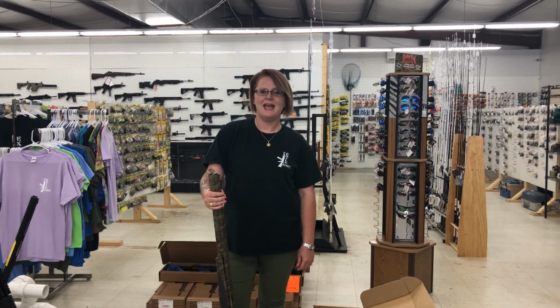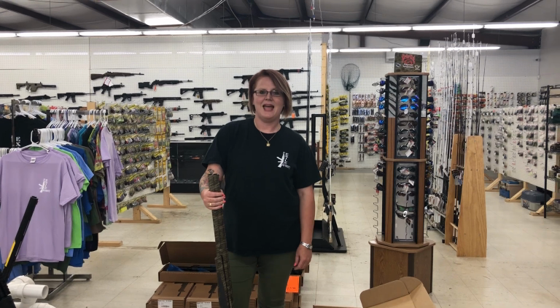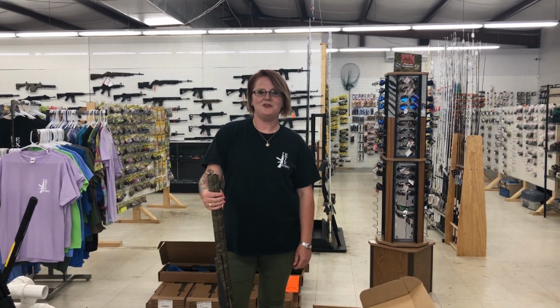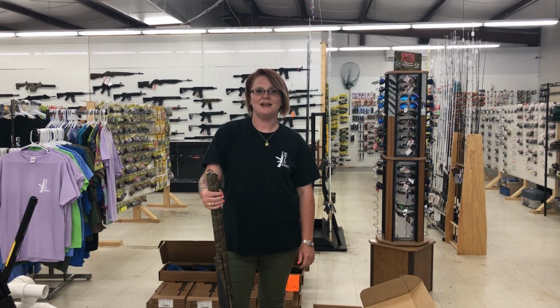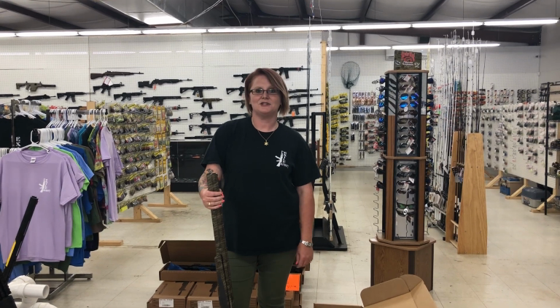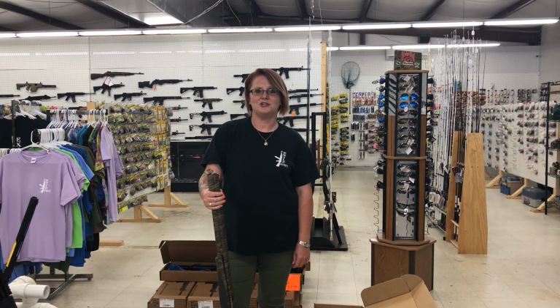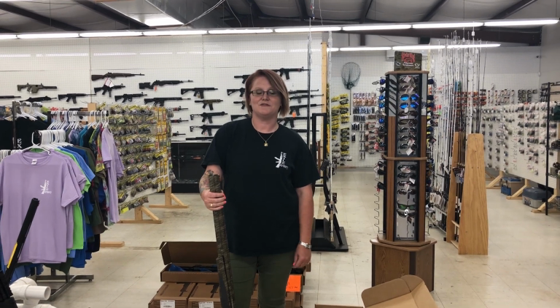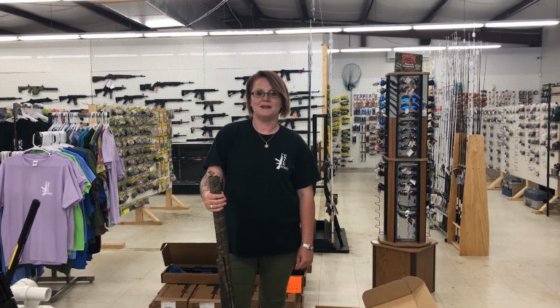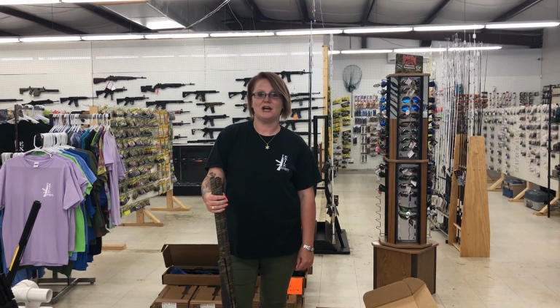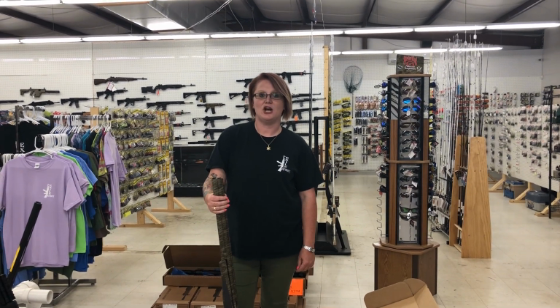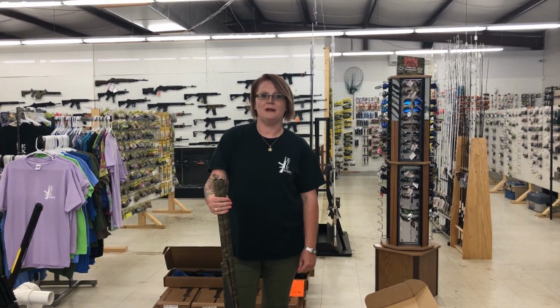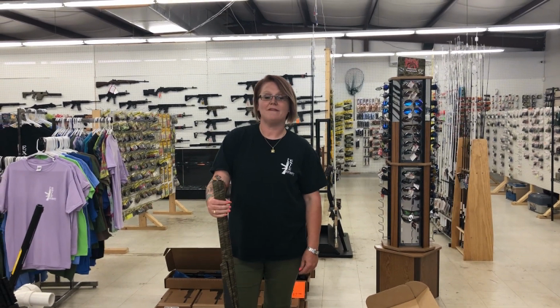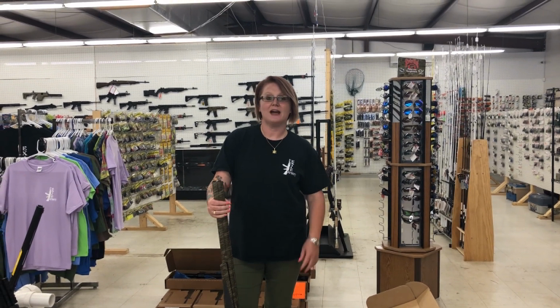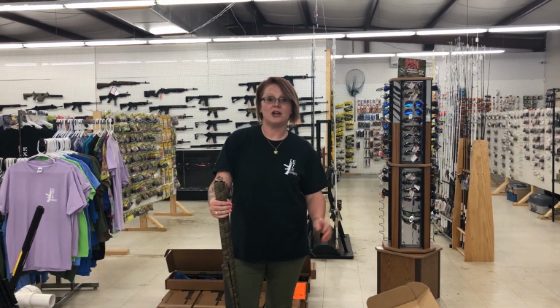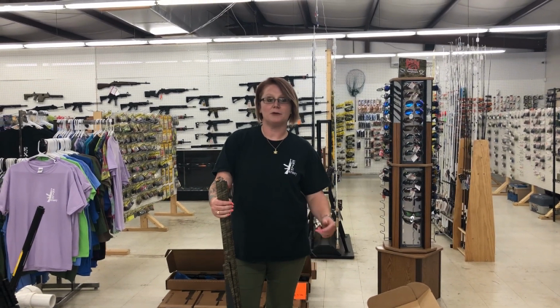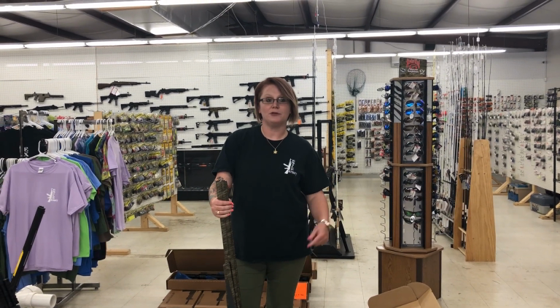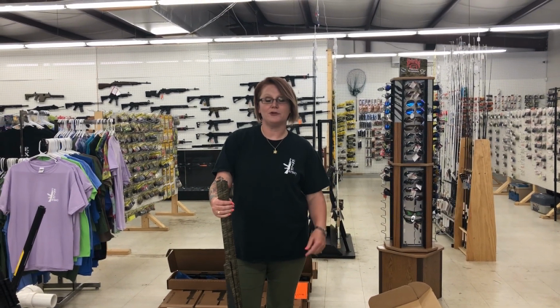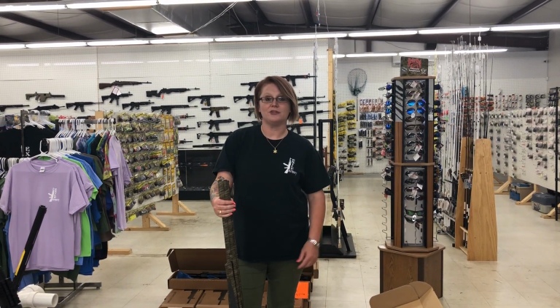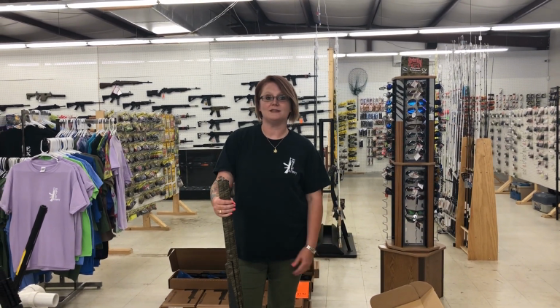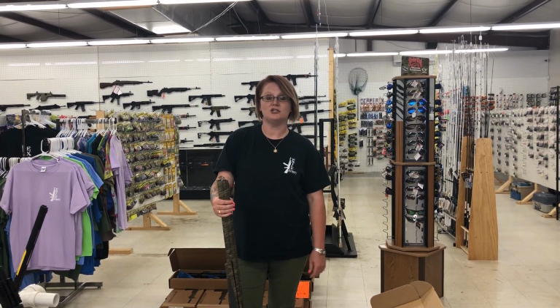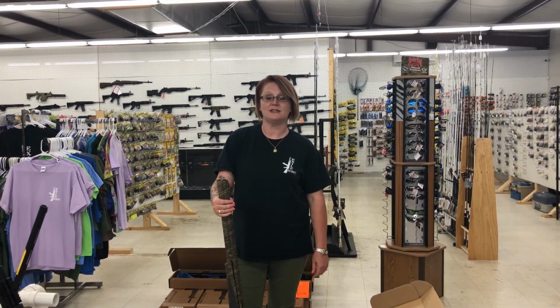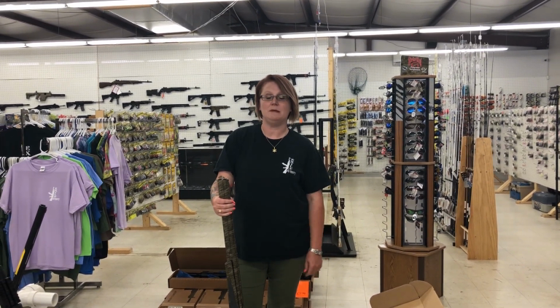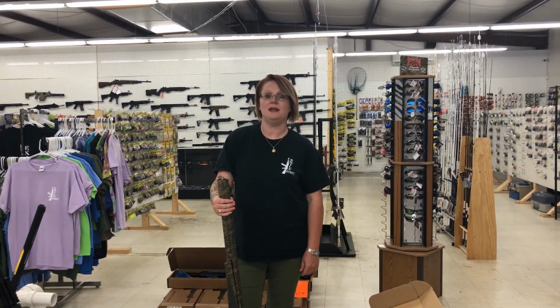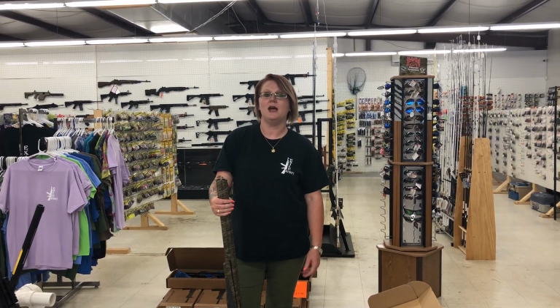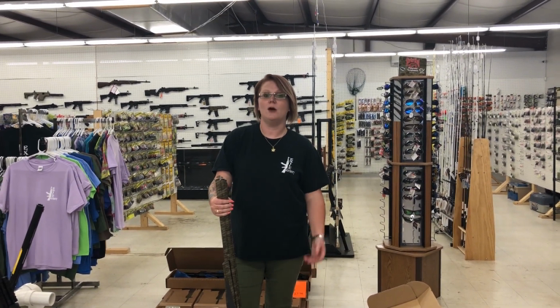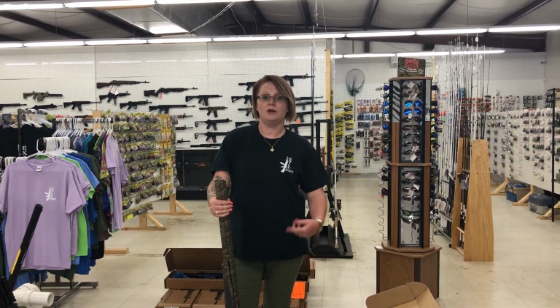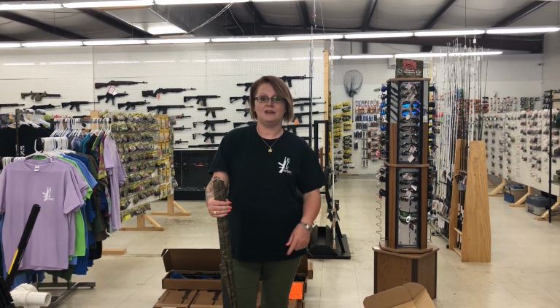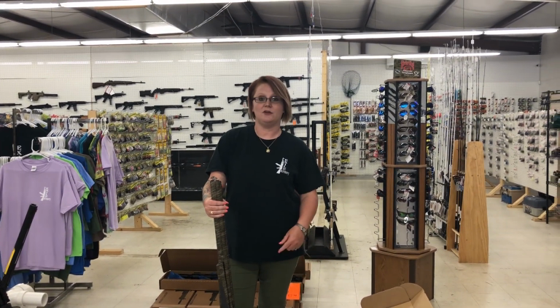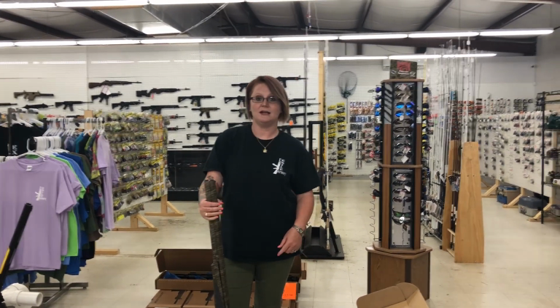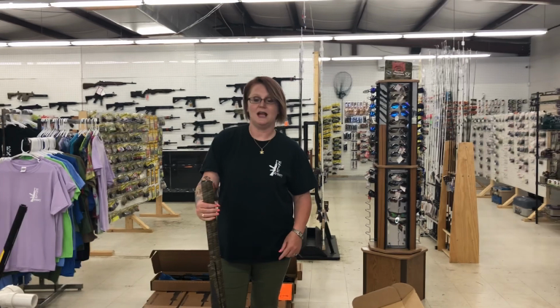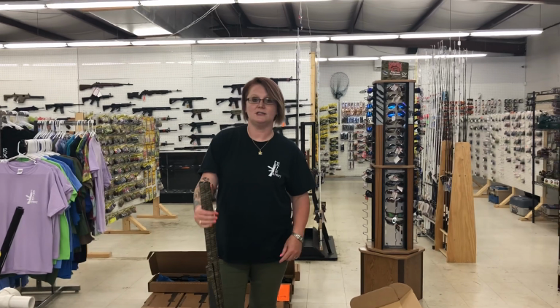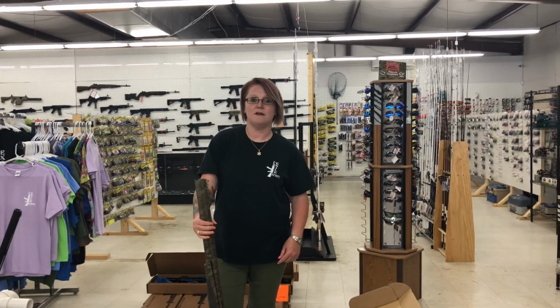Hey you guys, it's Crystal from Exile Armory. I've got a couple of really cool things that just came in. I want to give you guys a heads up.